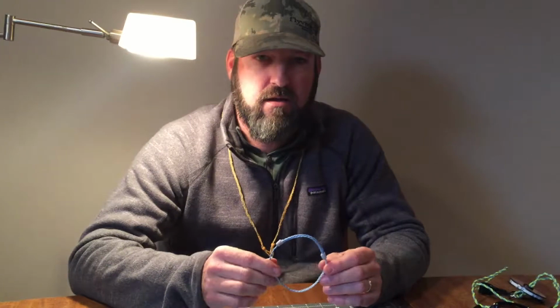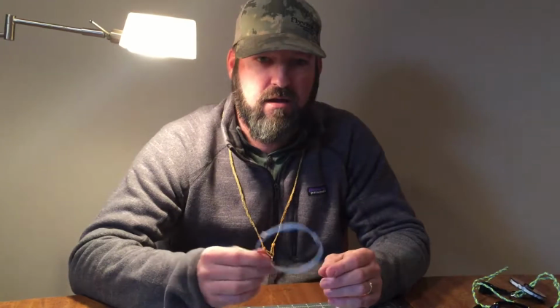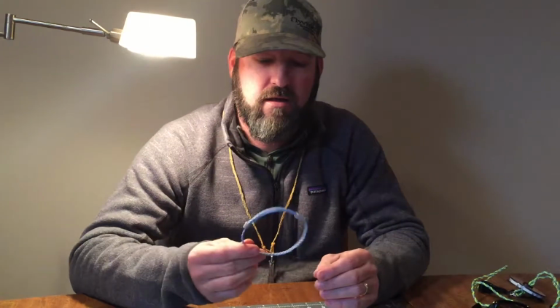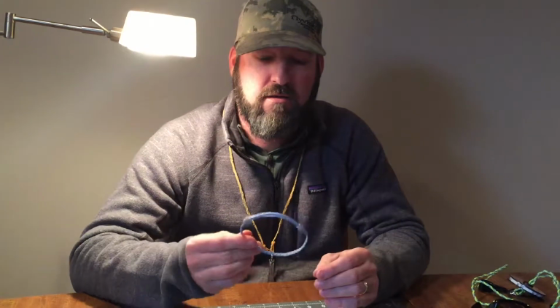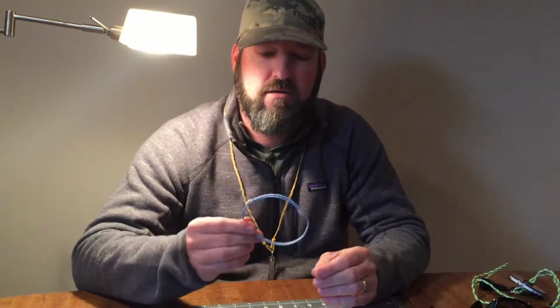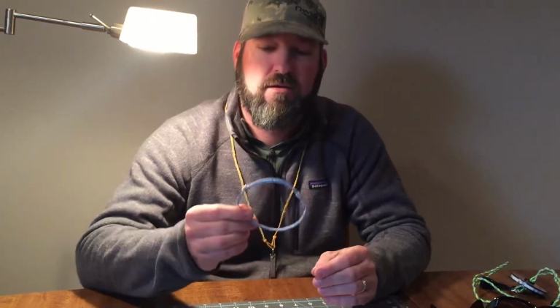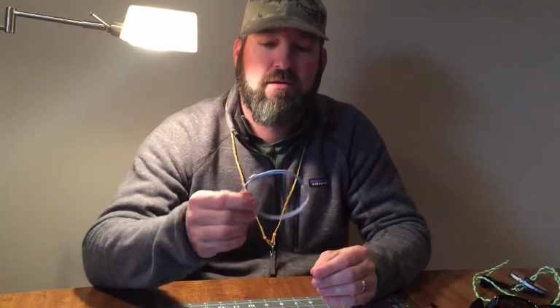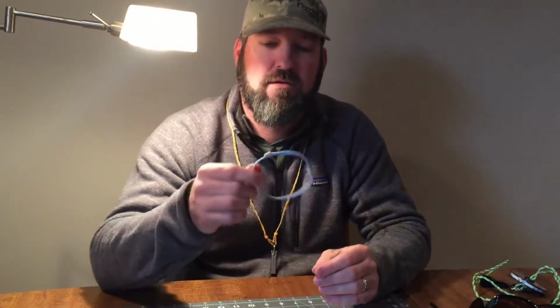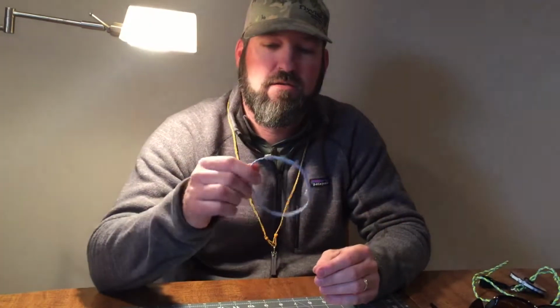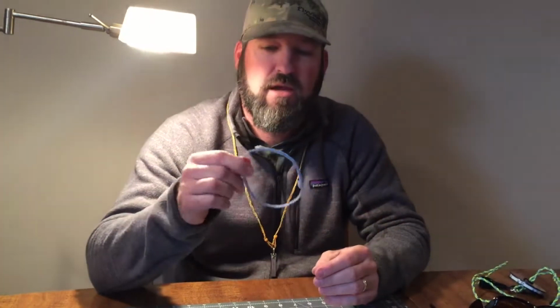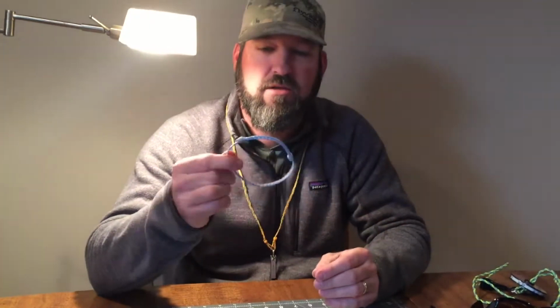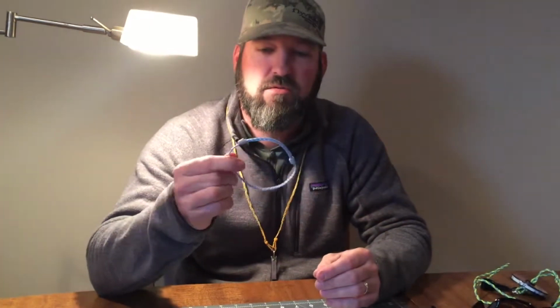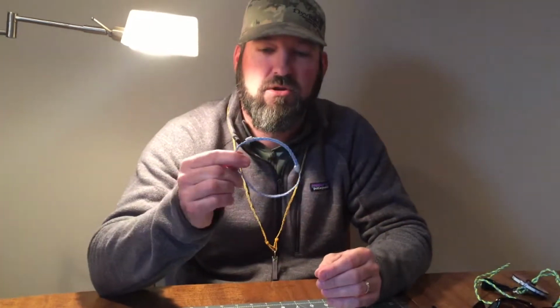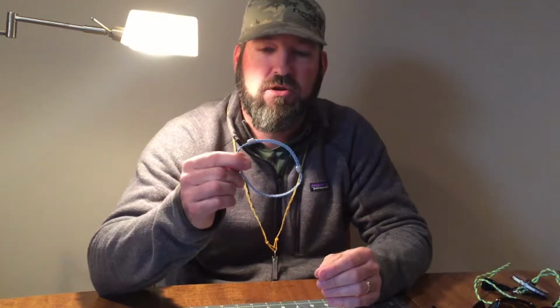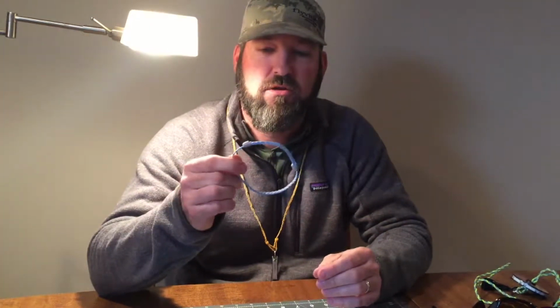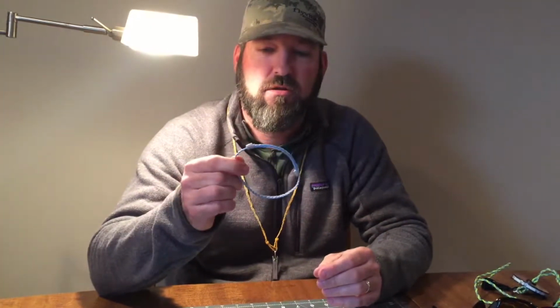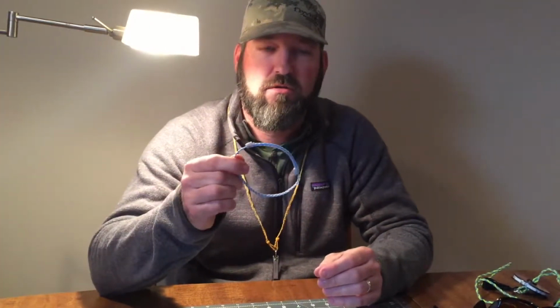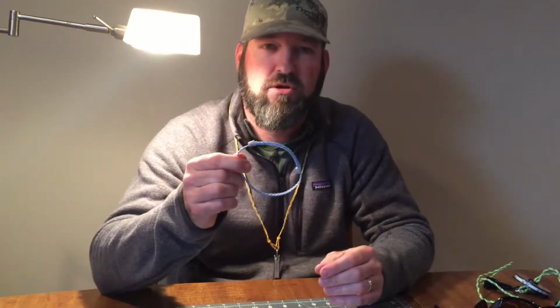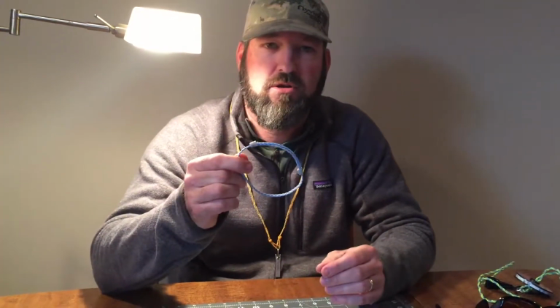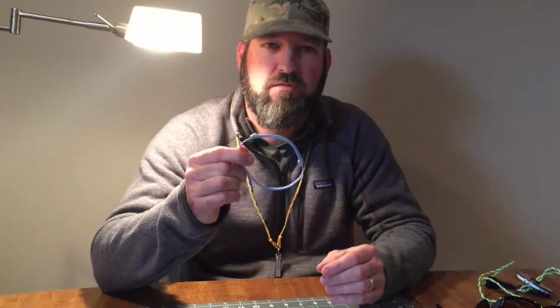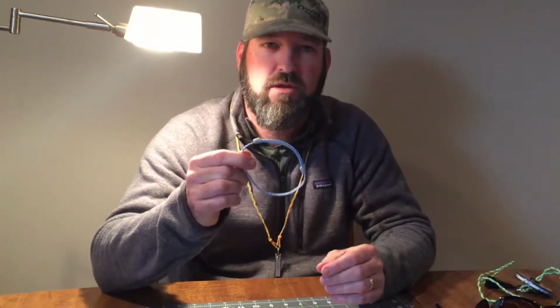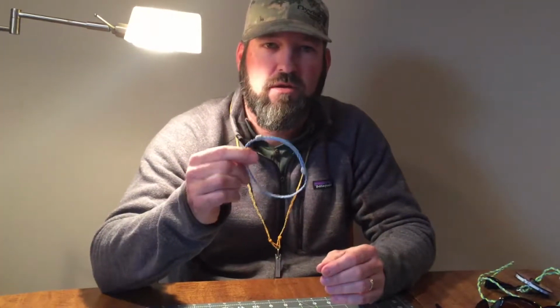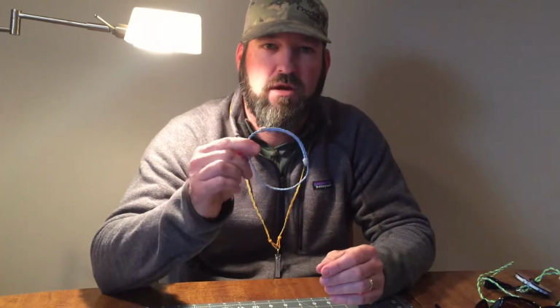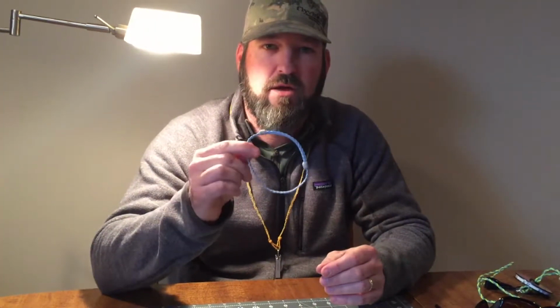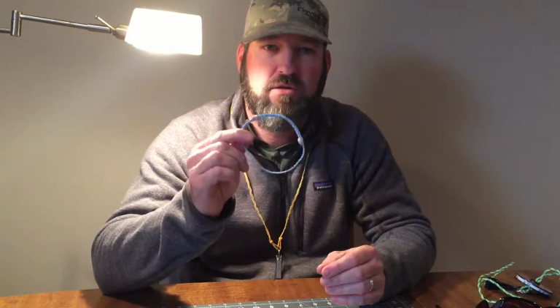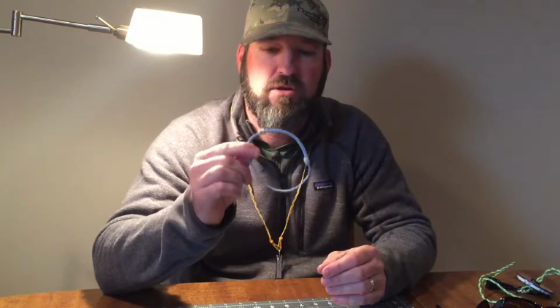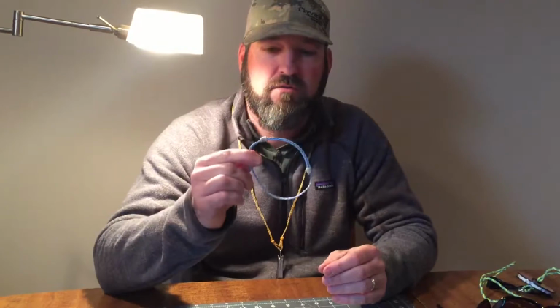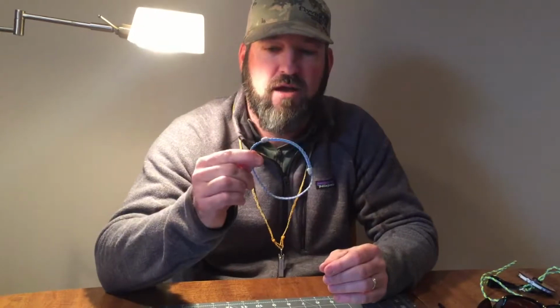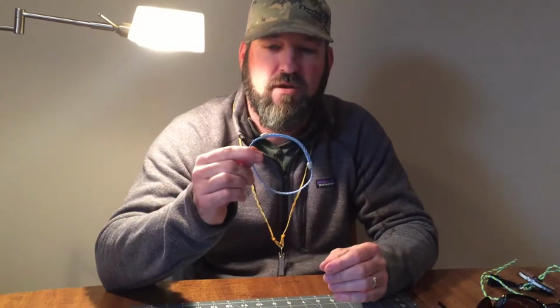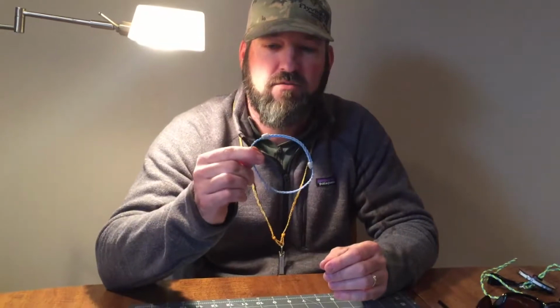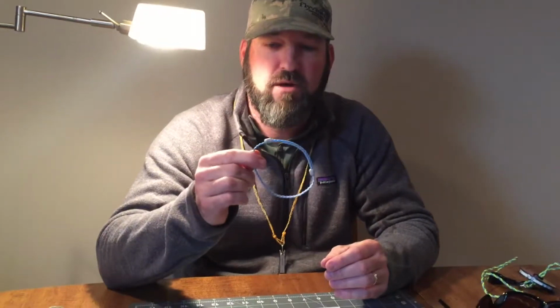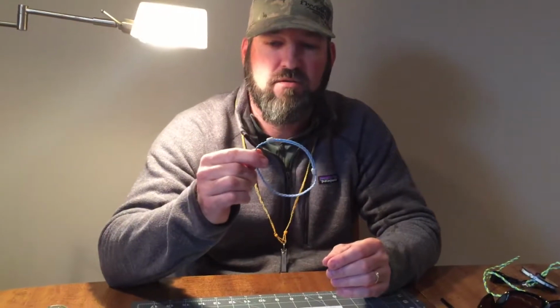Hey there, and today I just want to show you a little instructional video on how to adjust your fly vines bracelet.